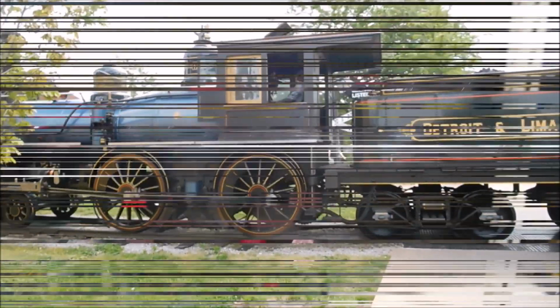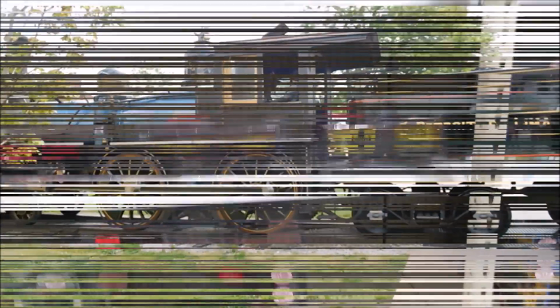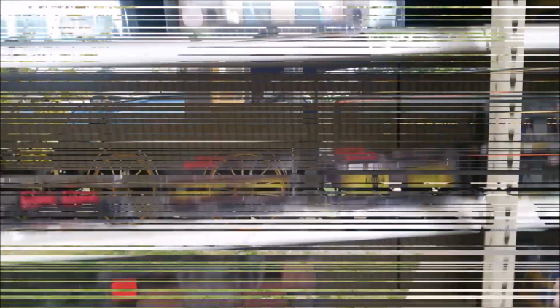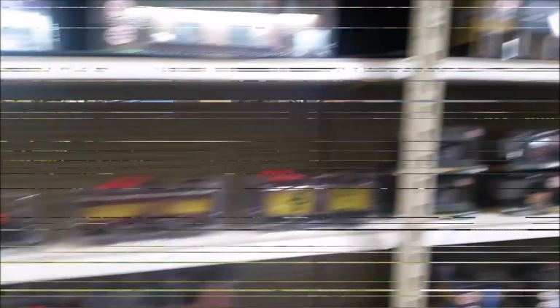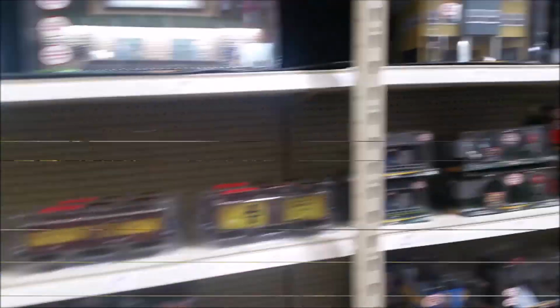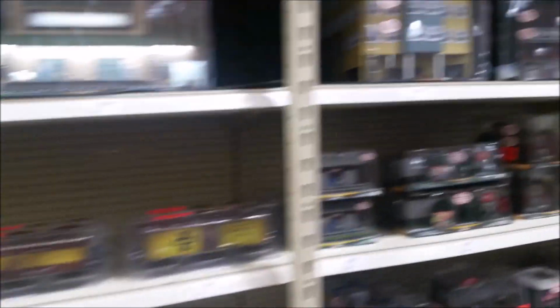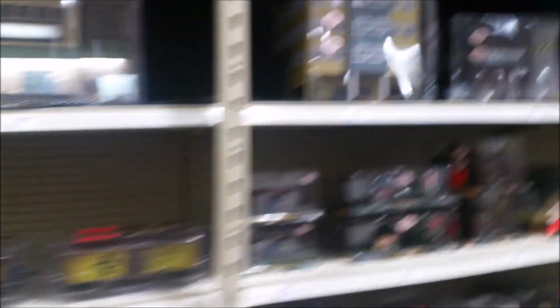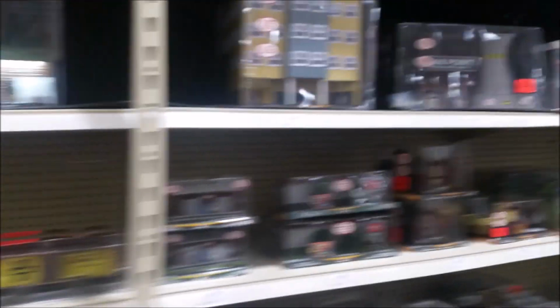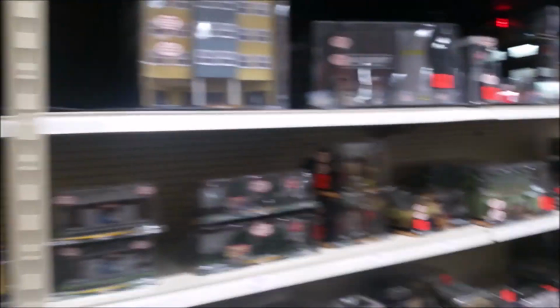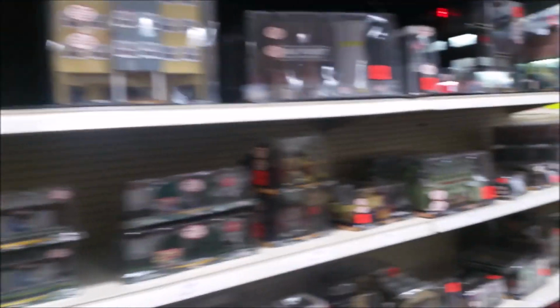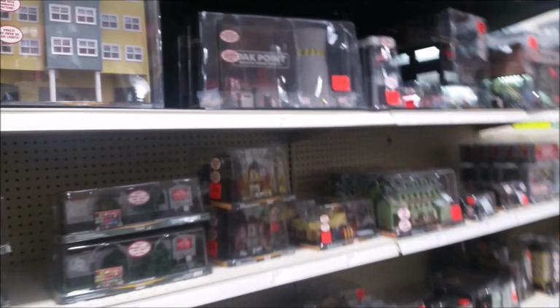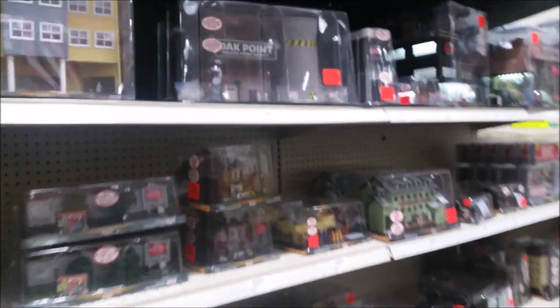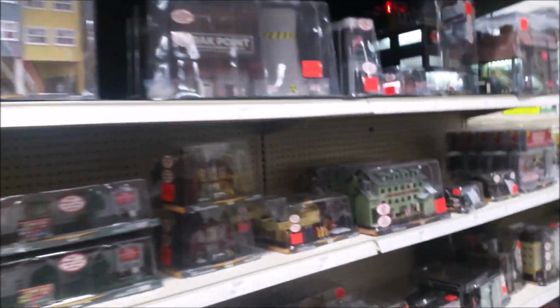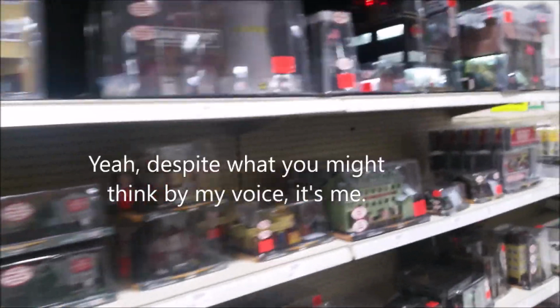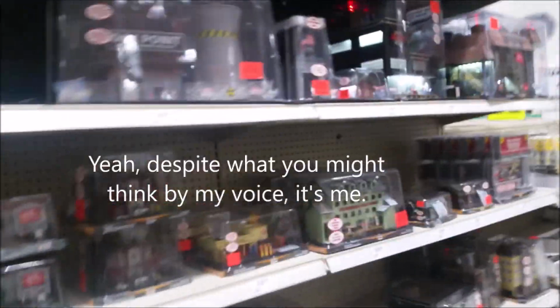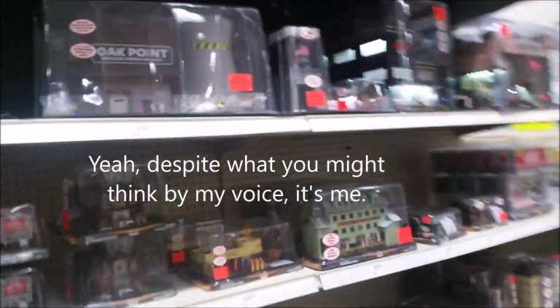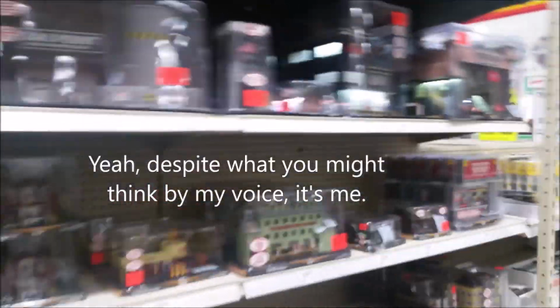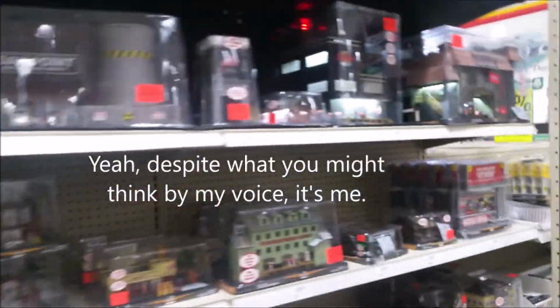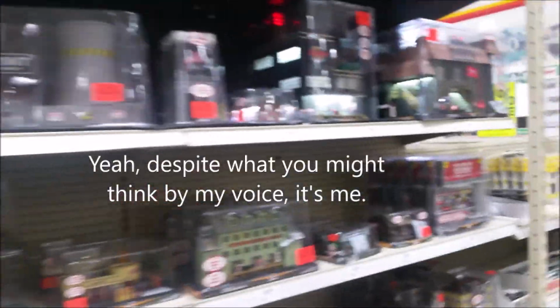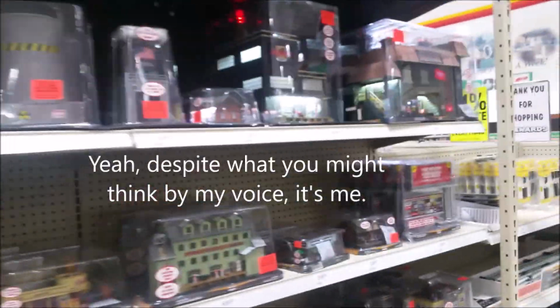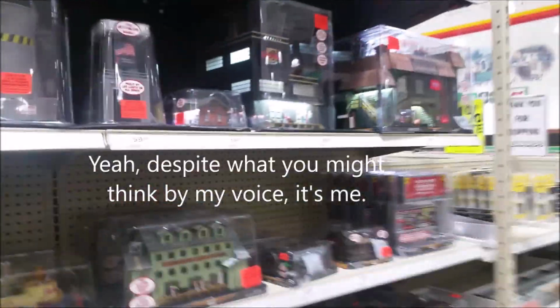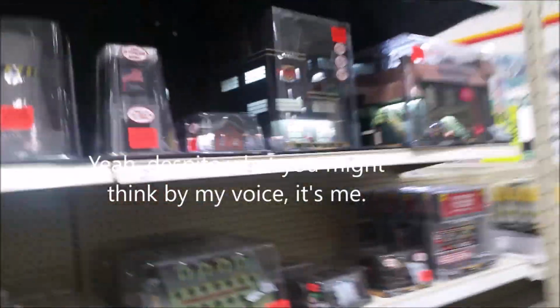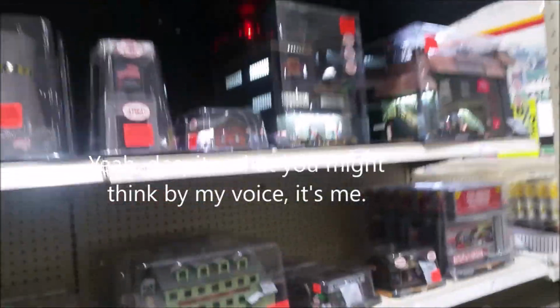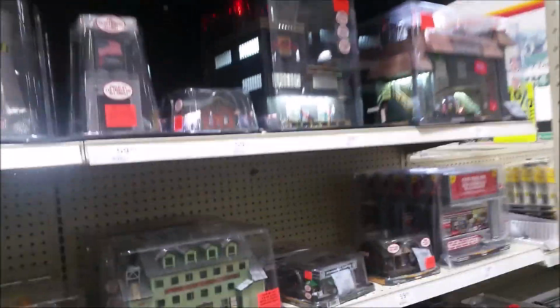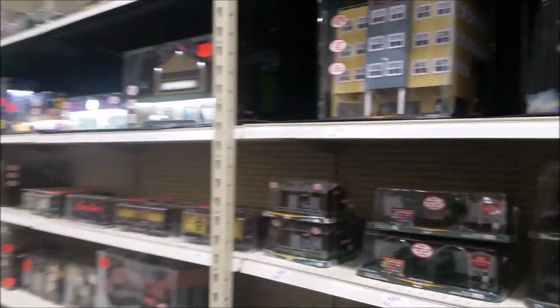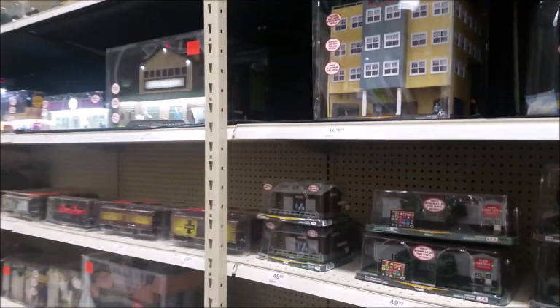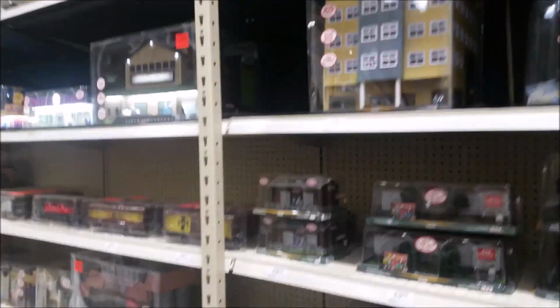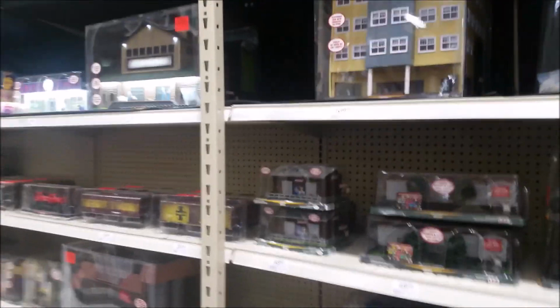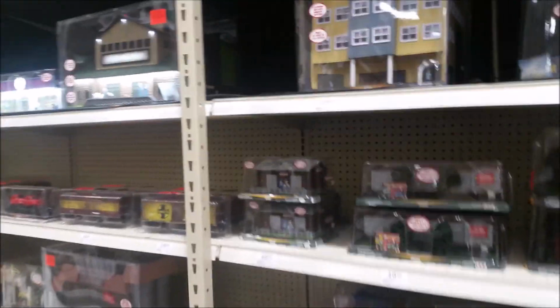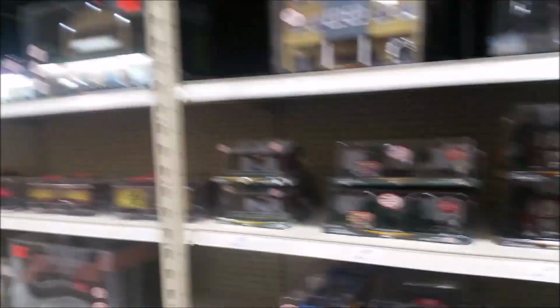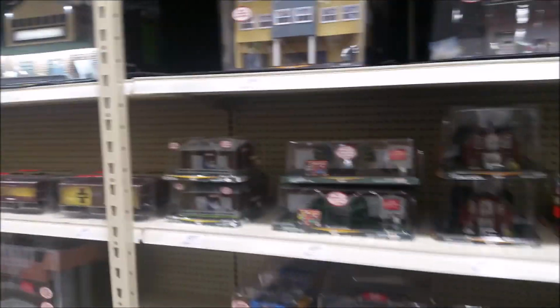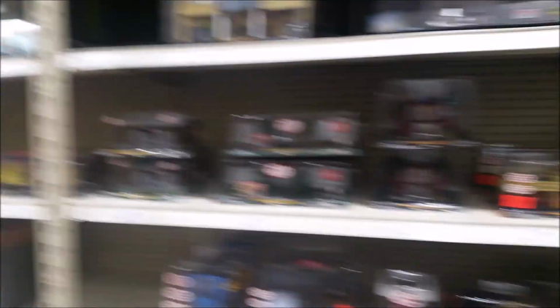Hello everybody, my name is Jack, and today we're in the Train Isle of Menards again.